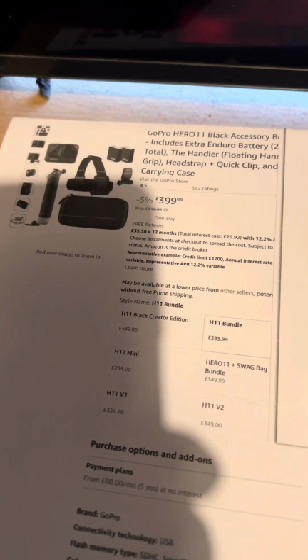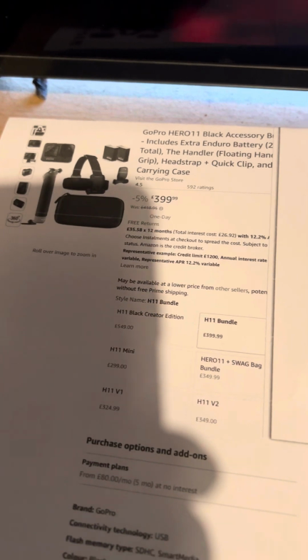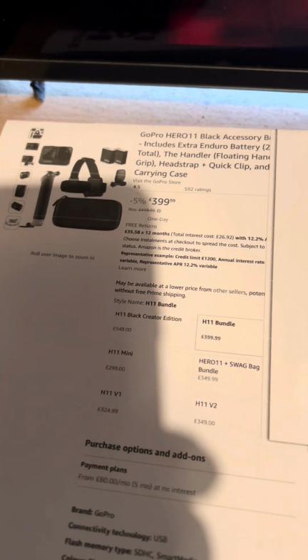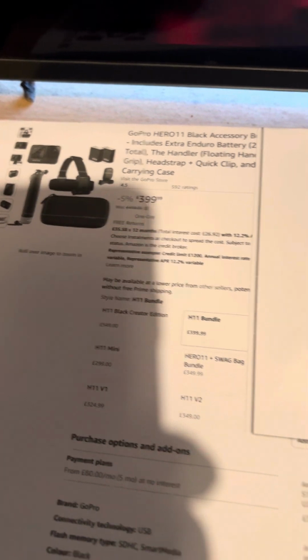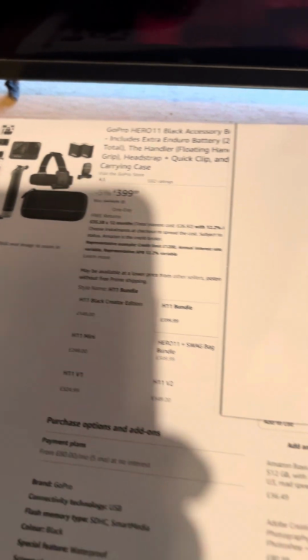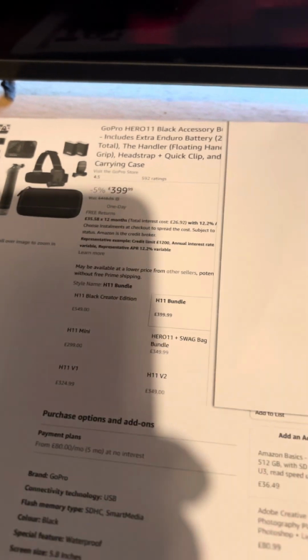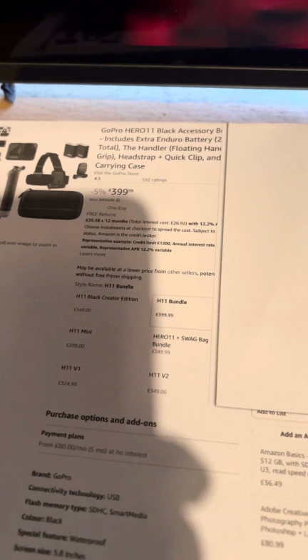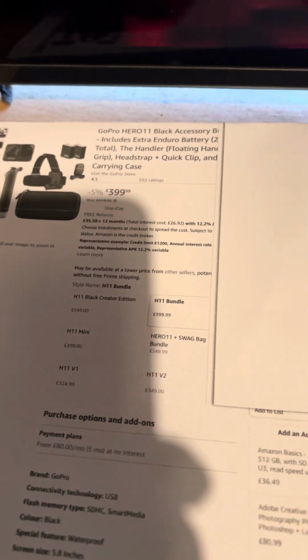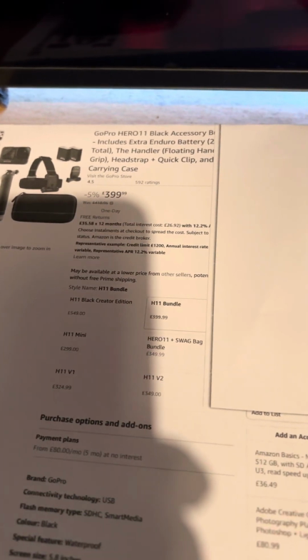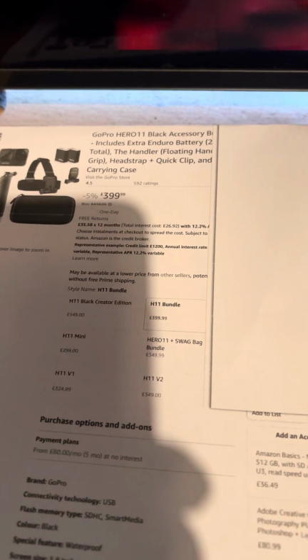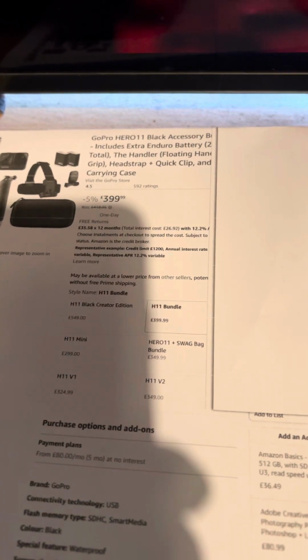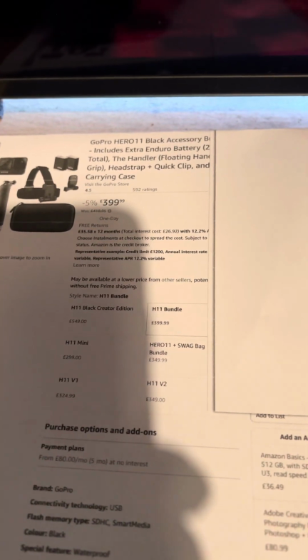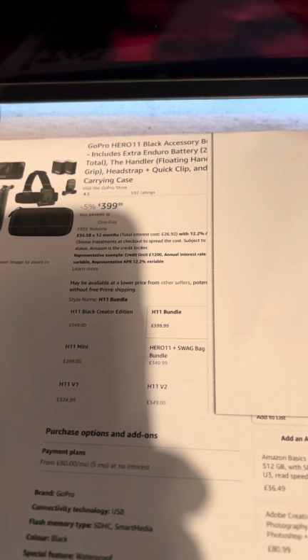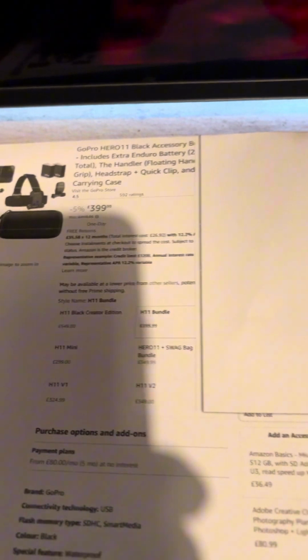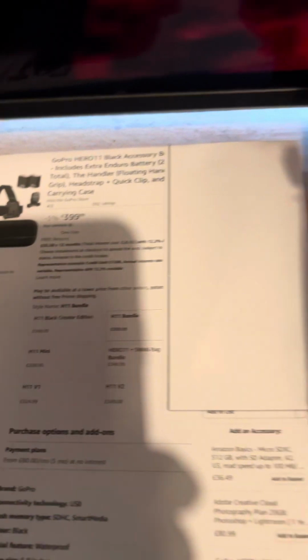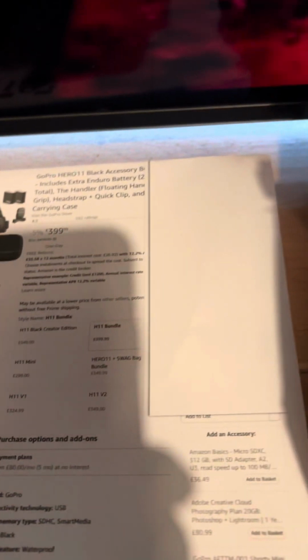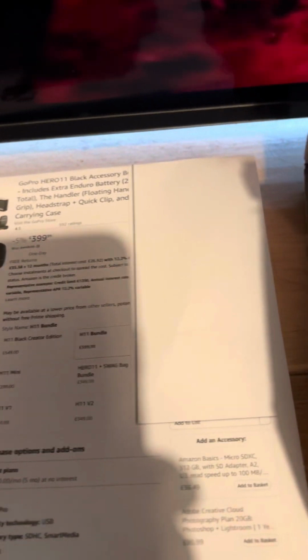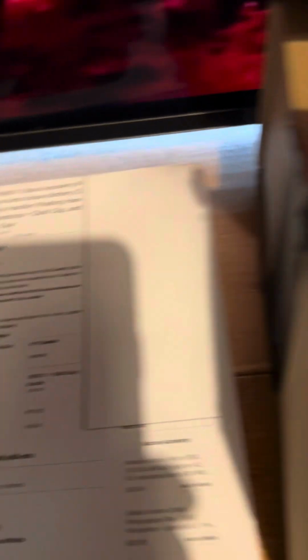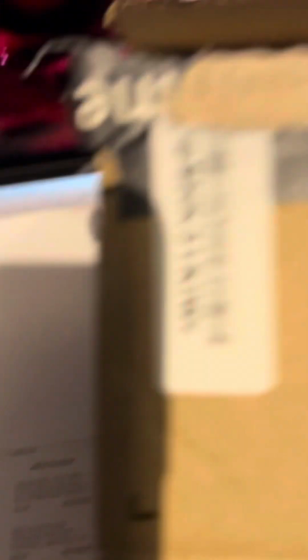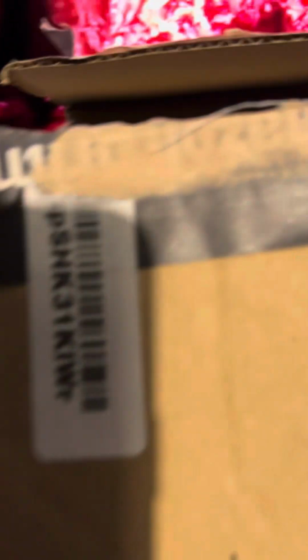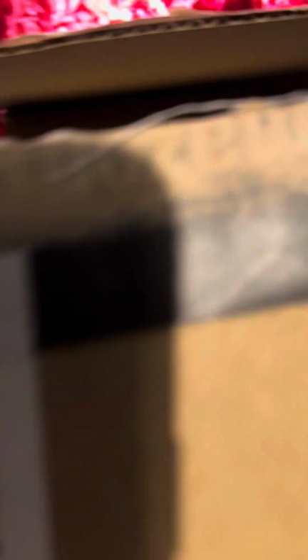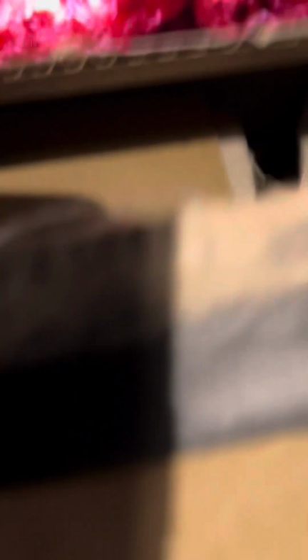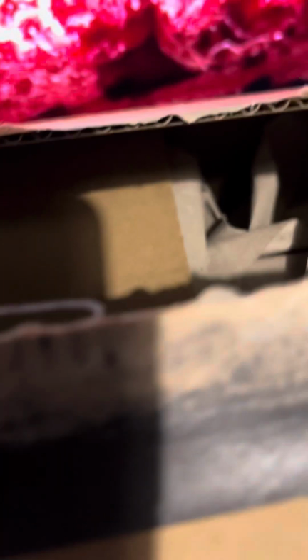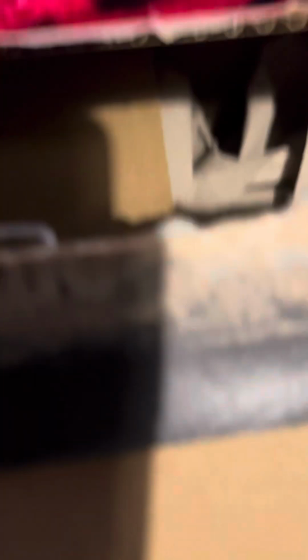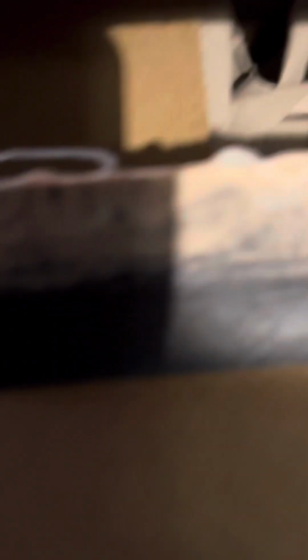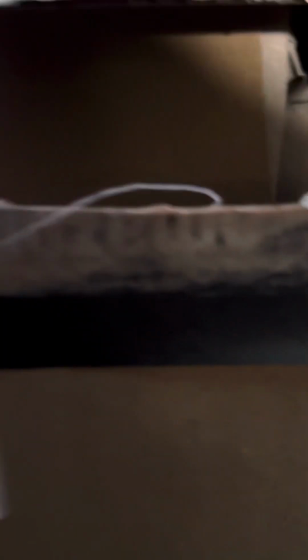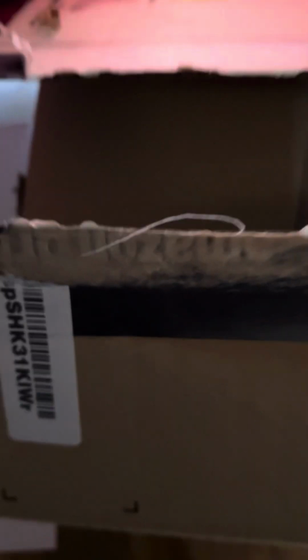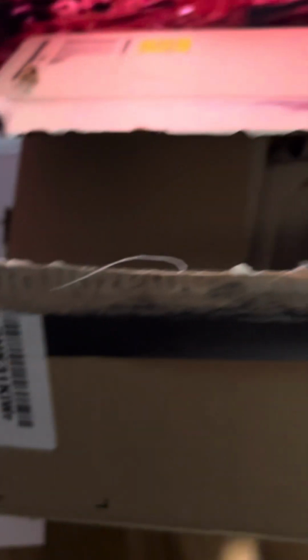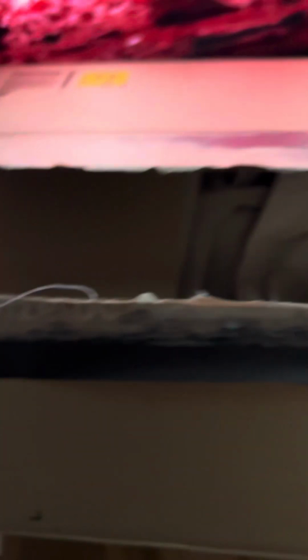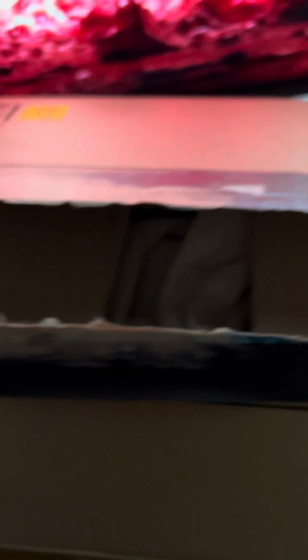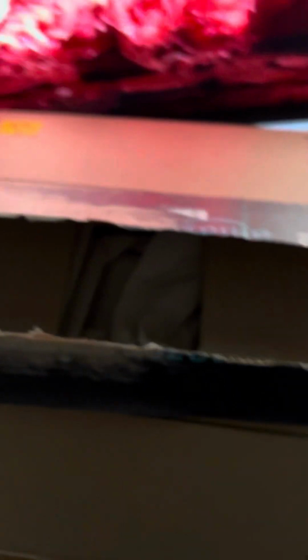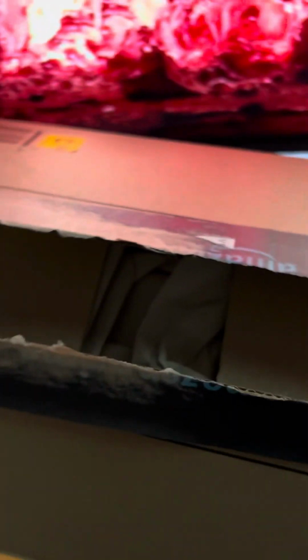So without further ado, this is the box. I've only just opened it.